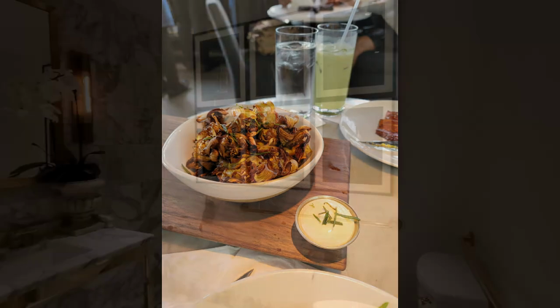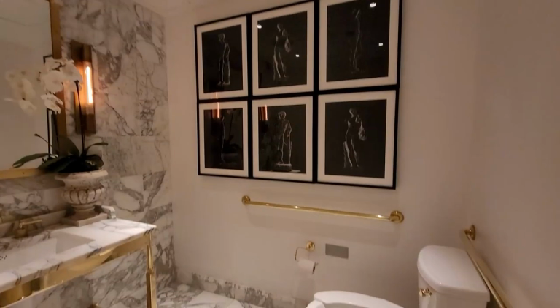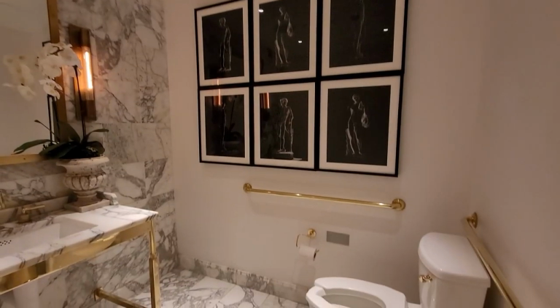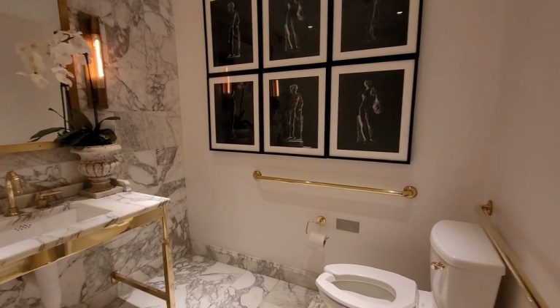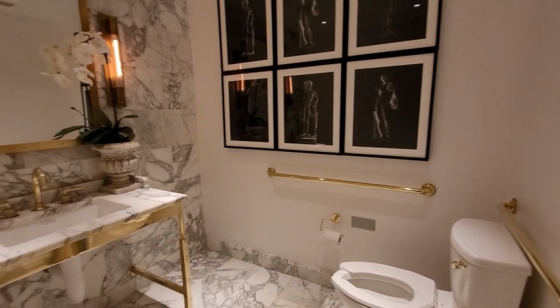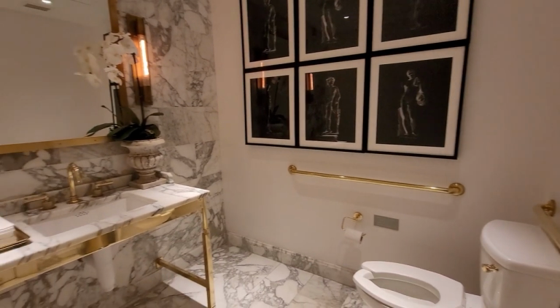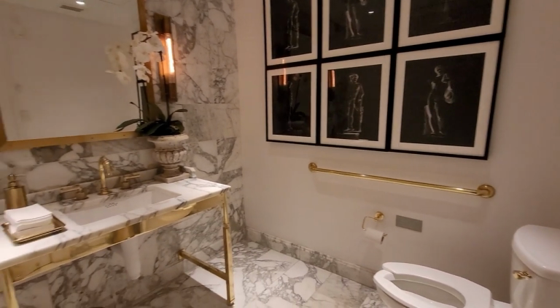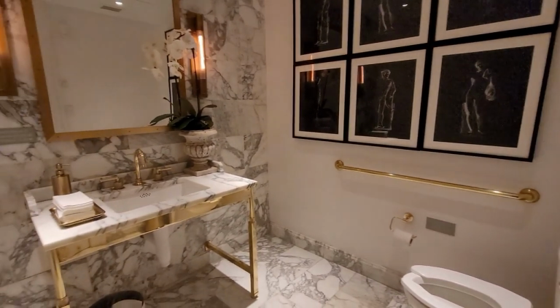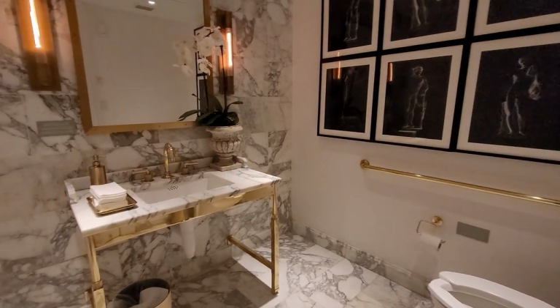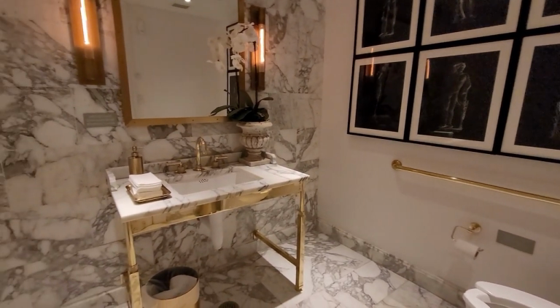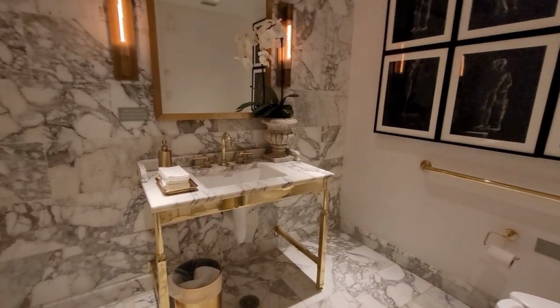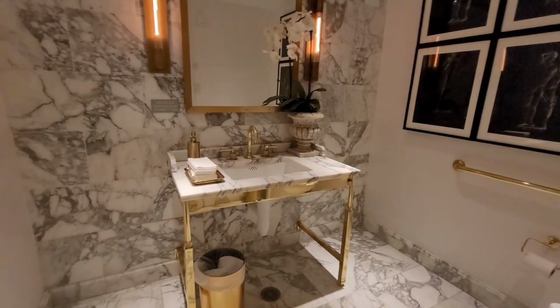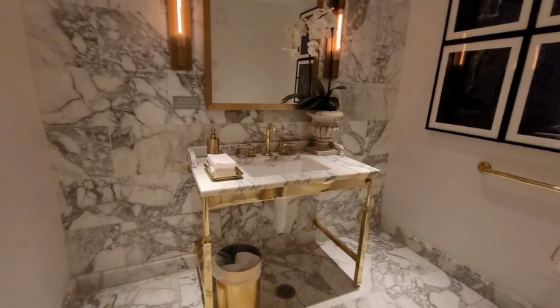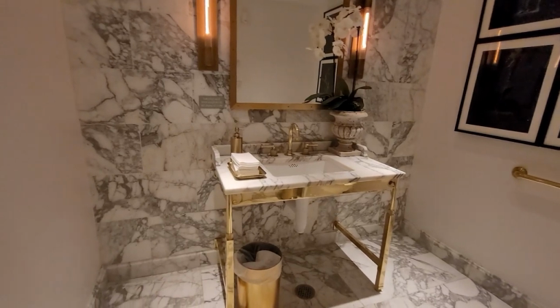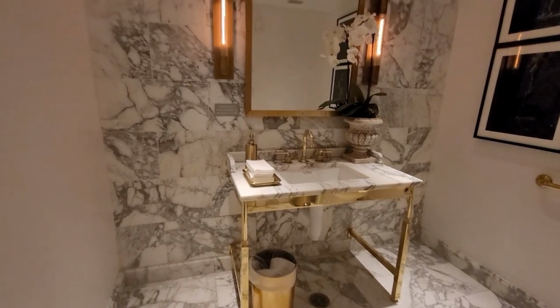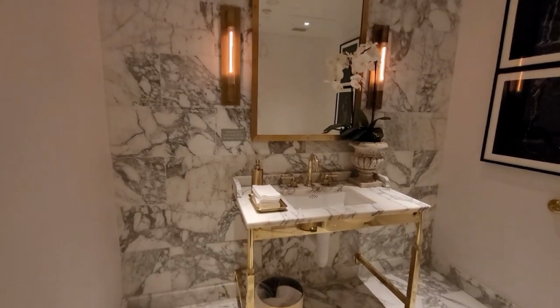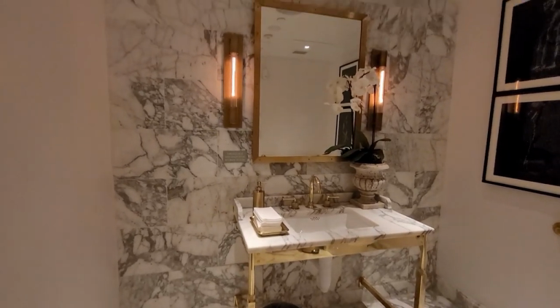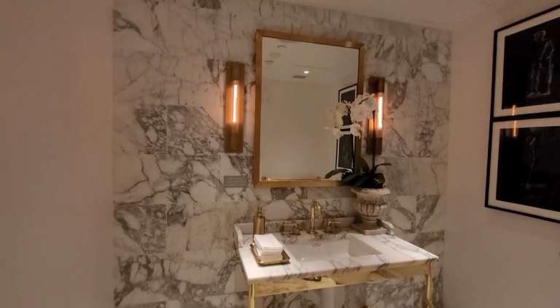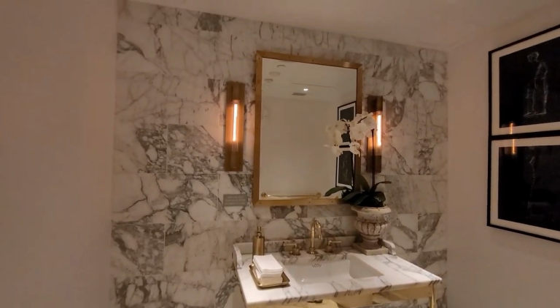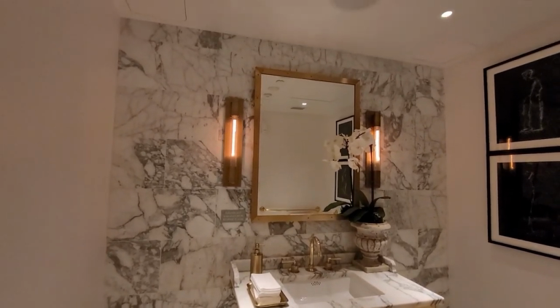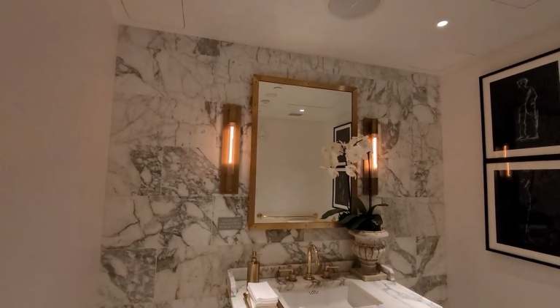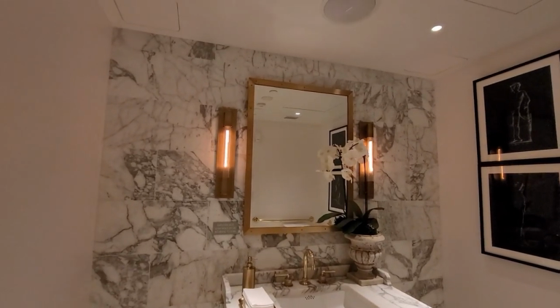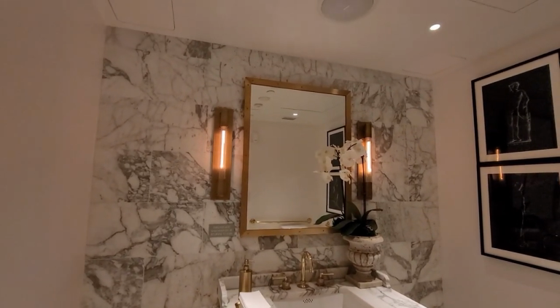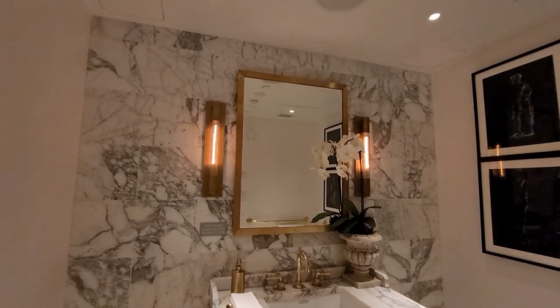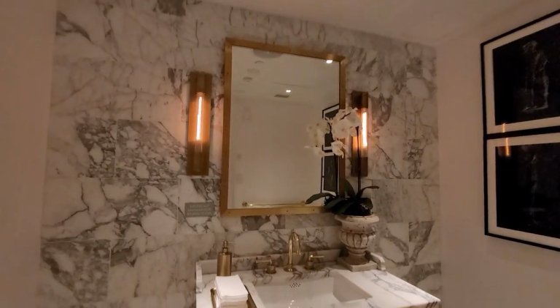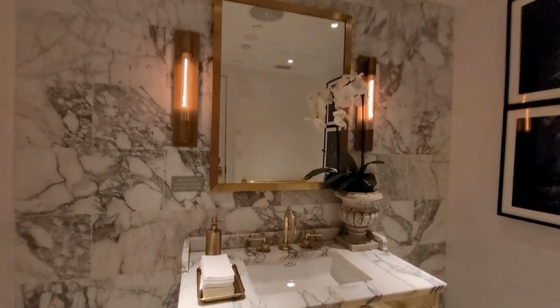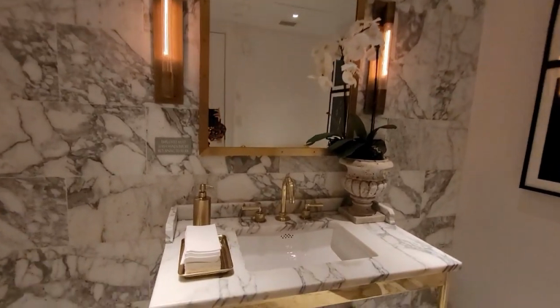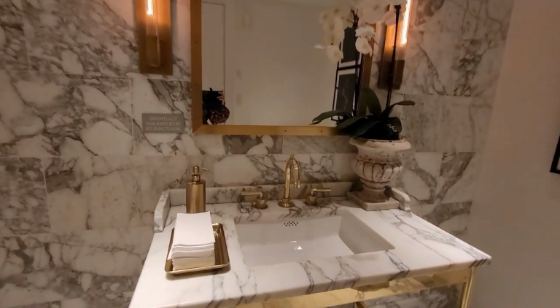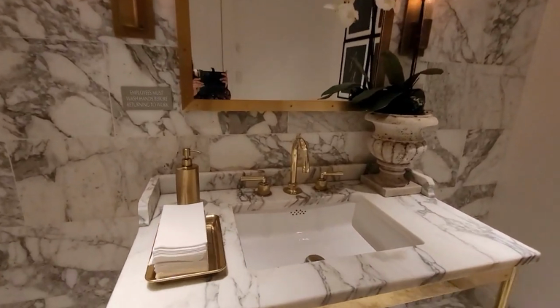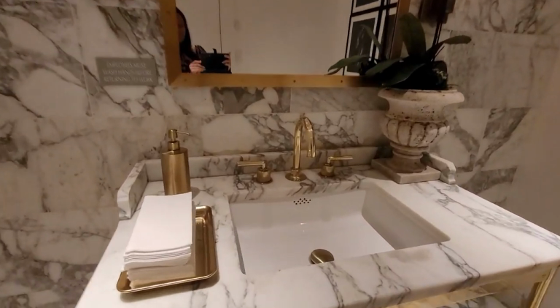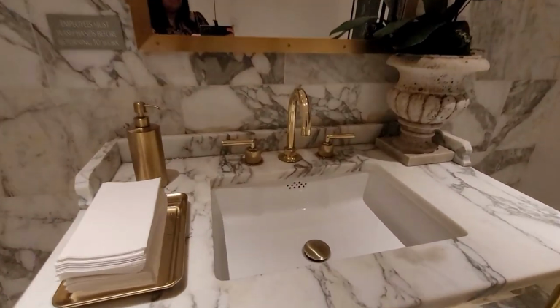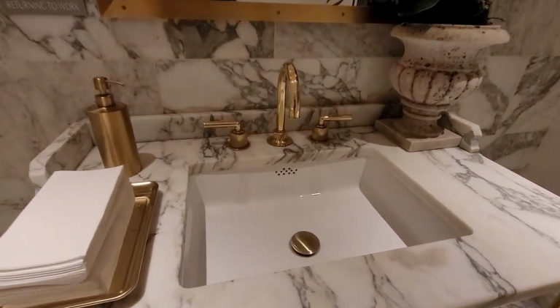We can't finish our video without a trip to their beautiful marble and gold bathroom. There are two bathrooms on each floor in the corner closest to the stairs.